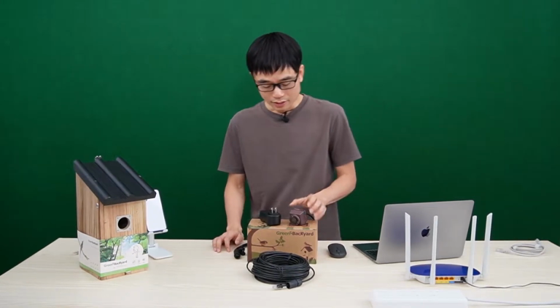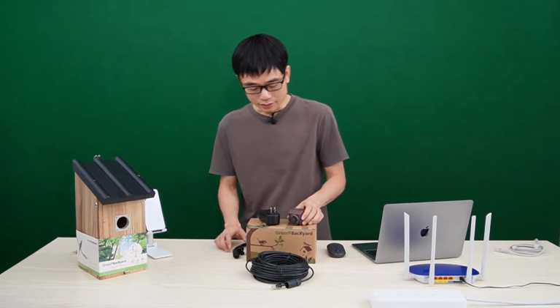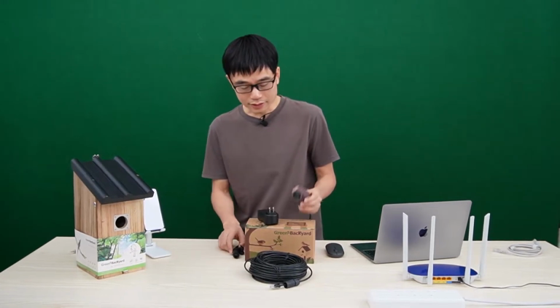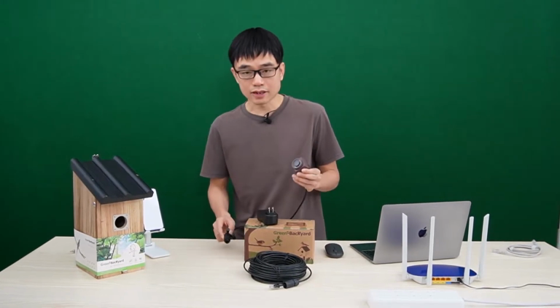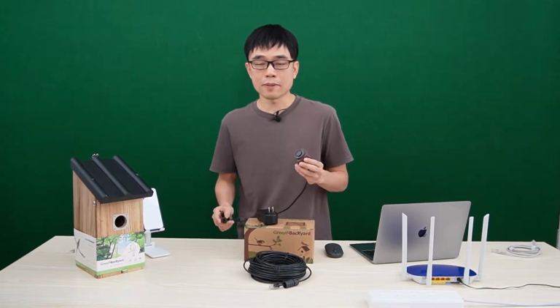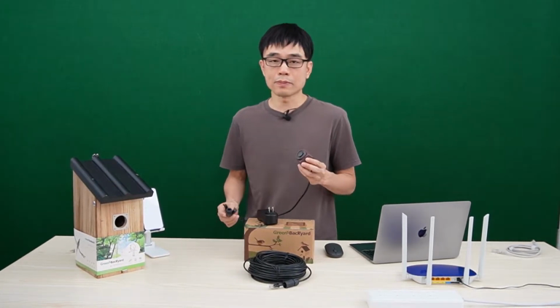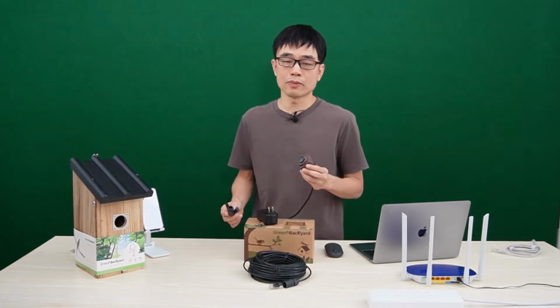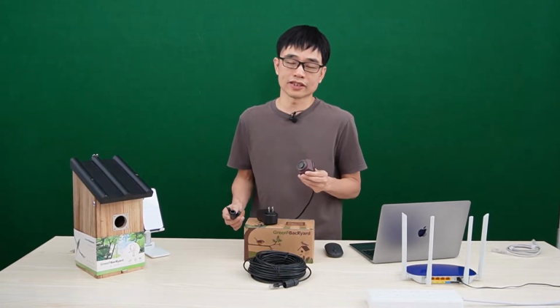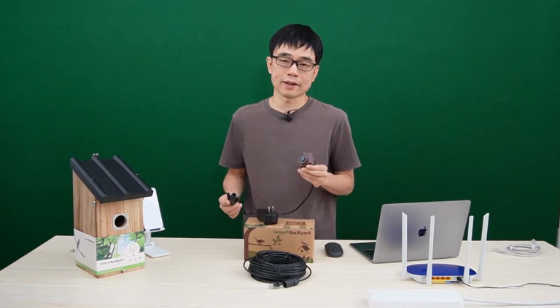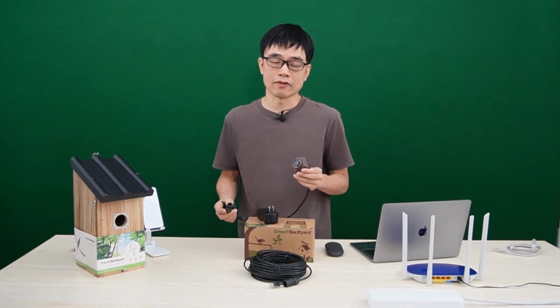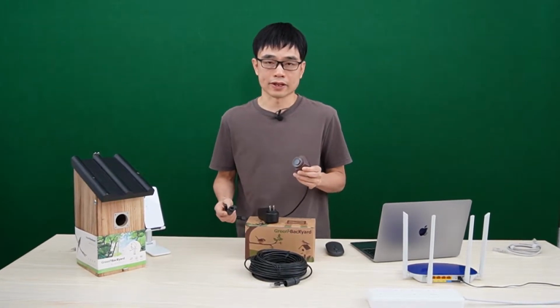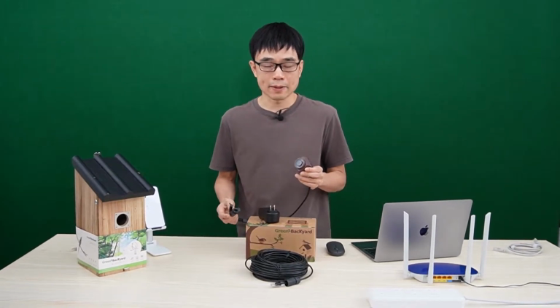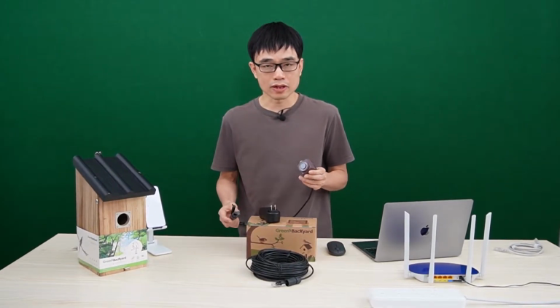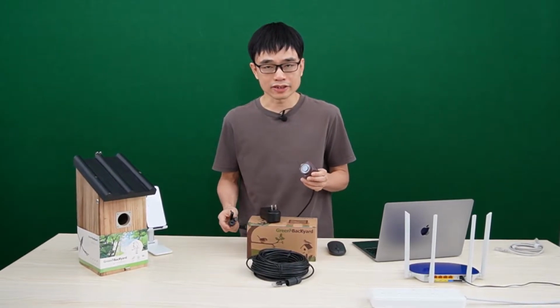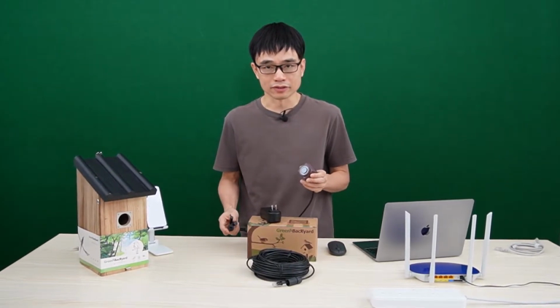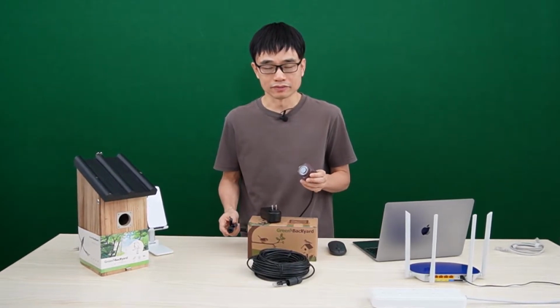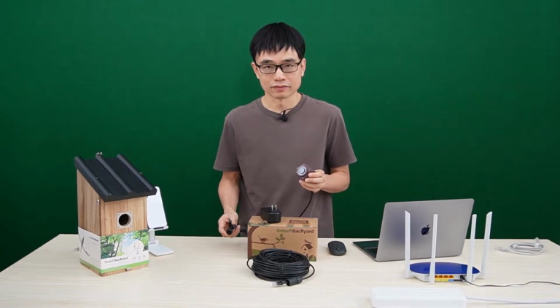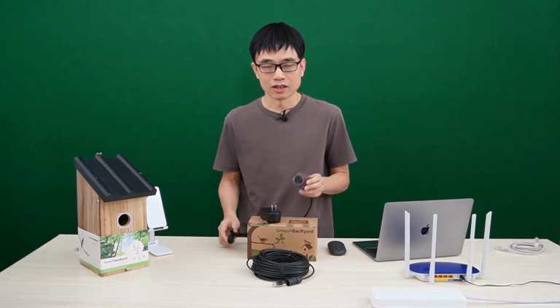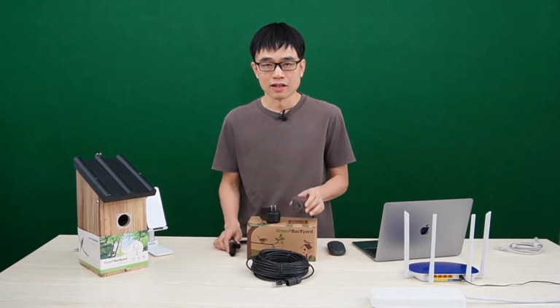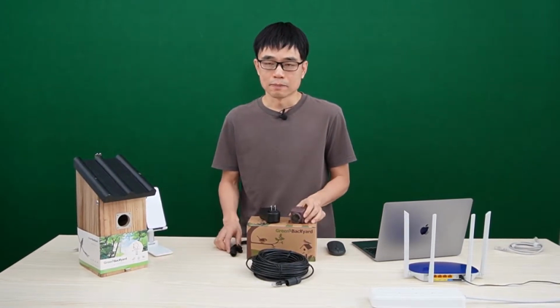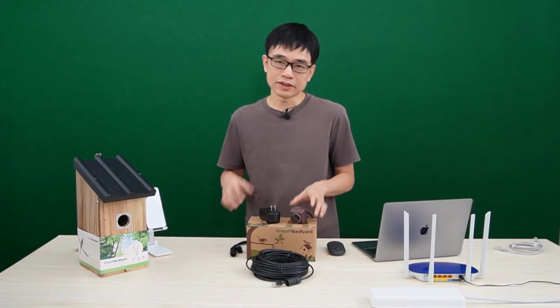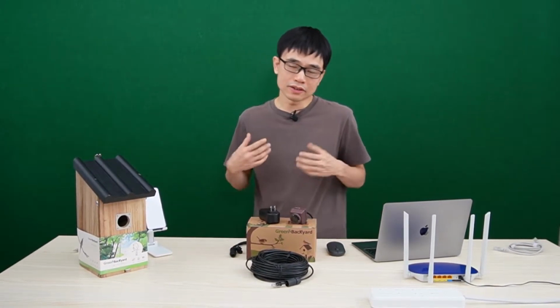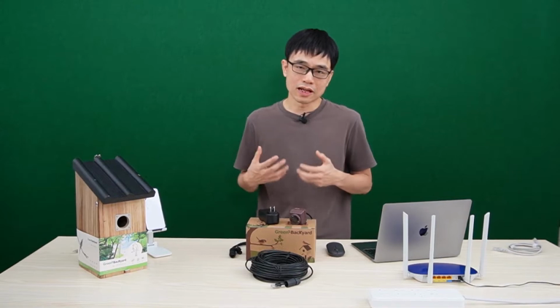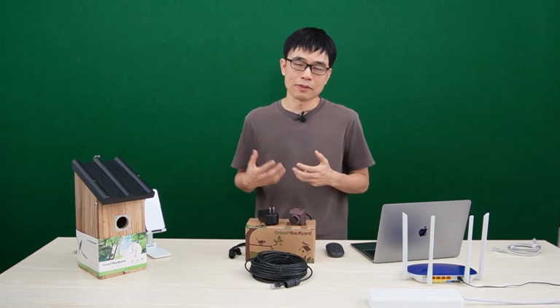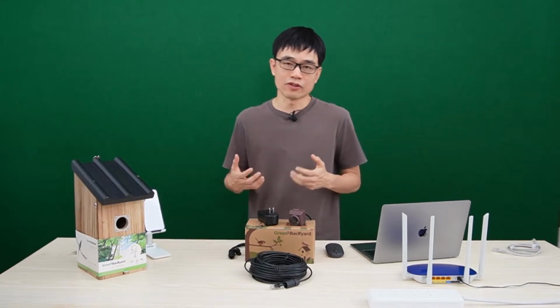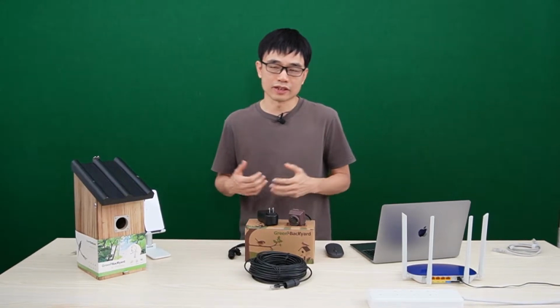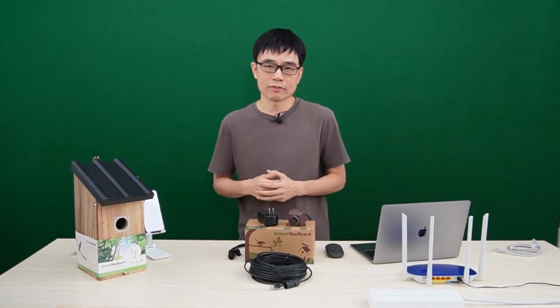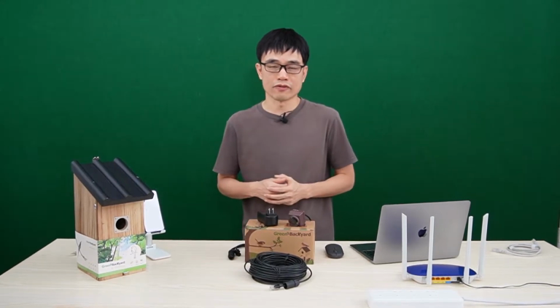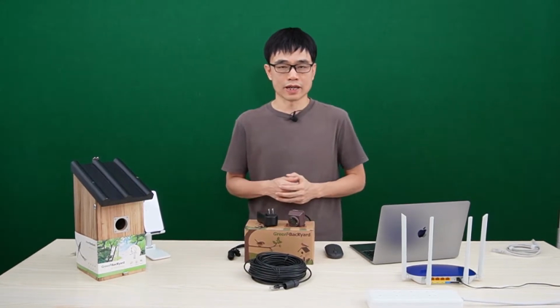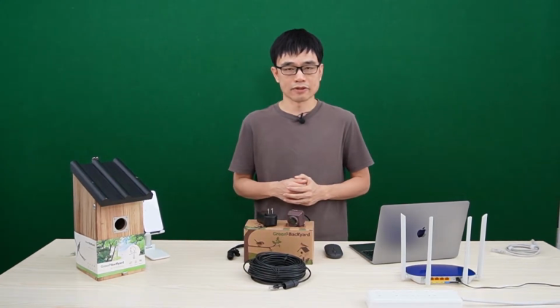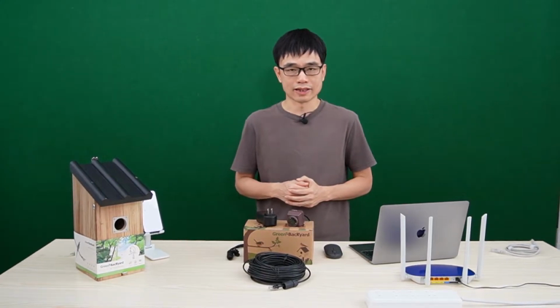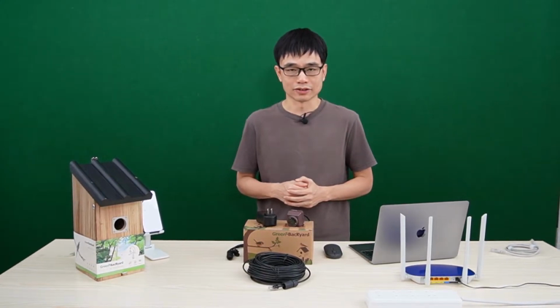This is the IP Birdbox camera with cable connection. Personally, I prefer the camera with cable connection.